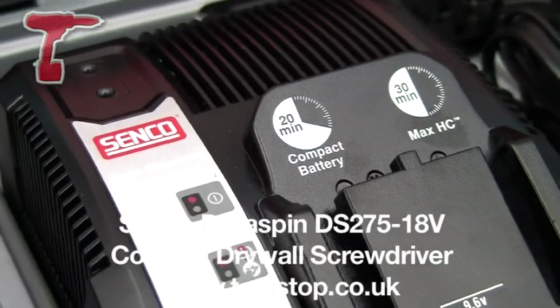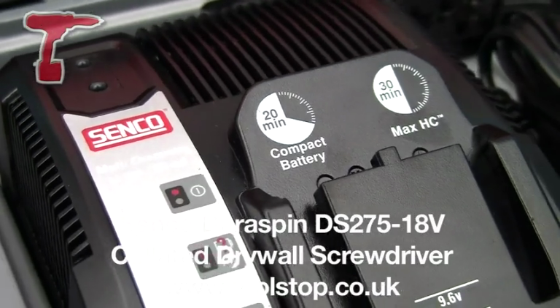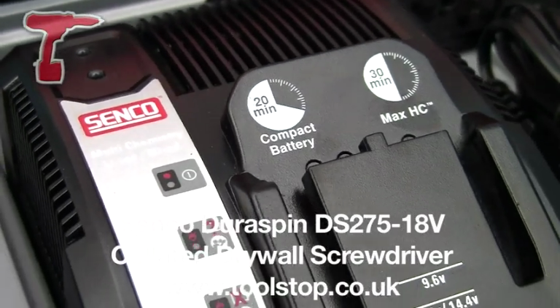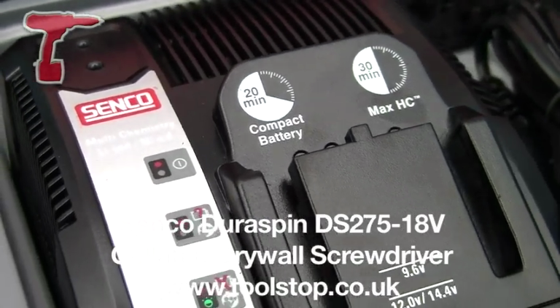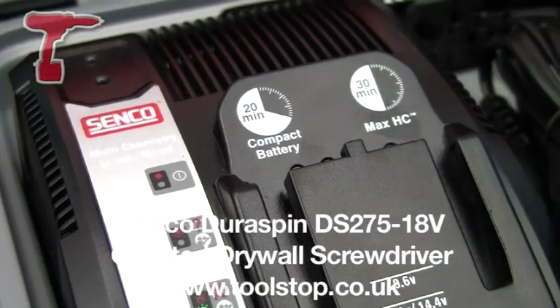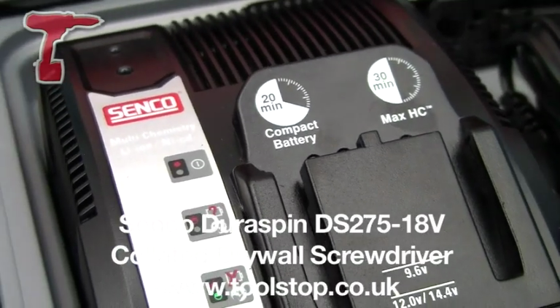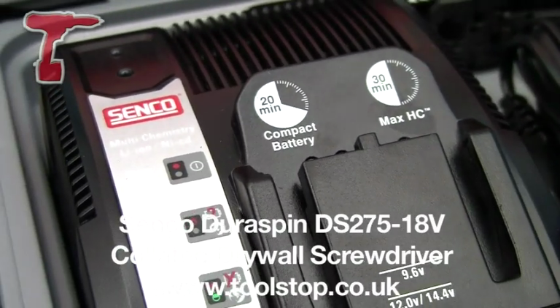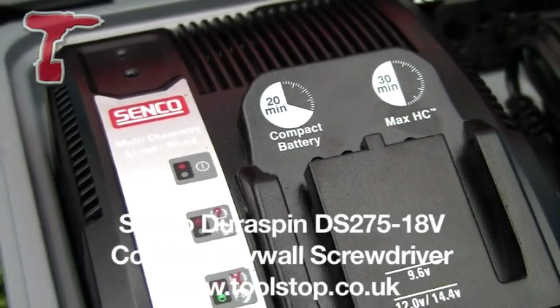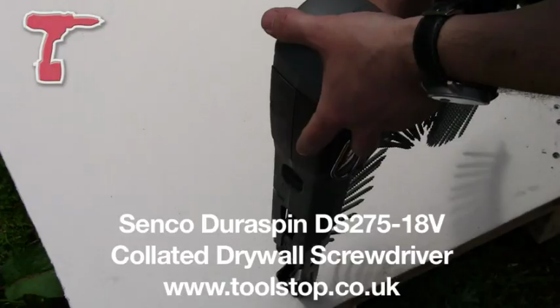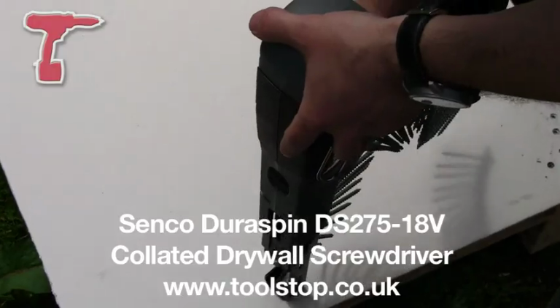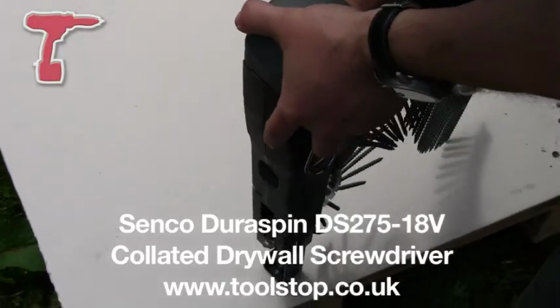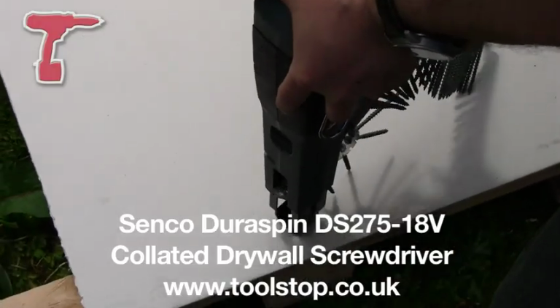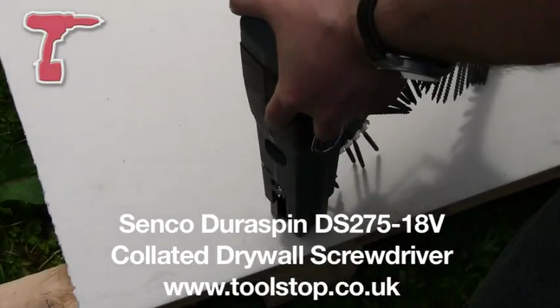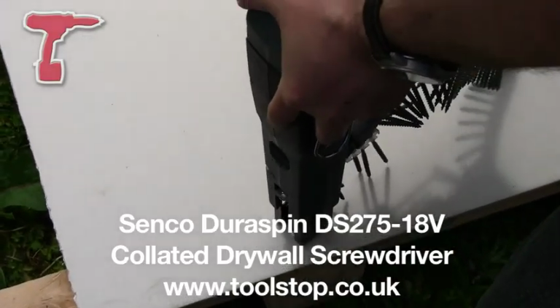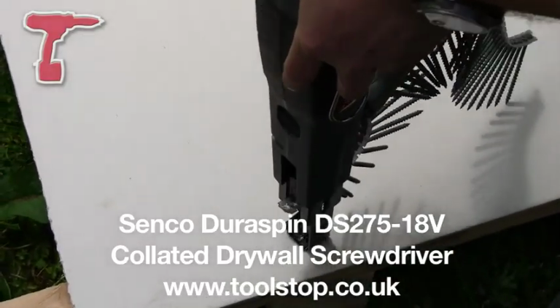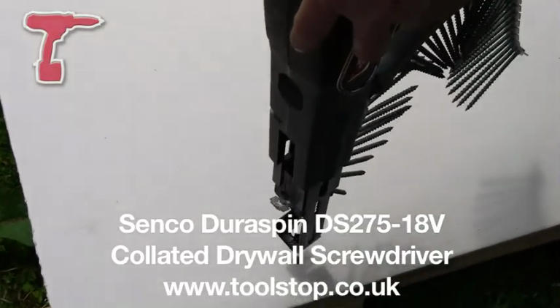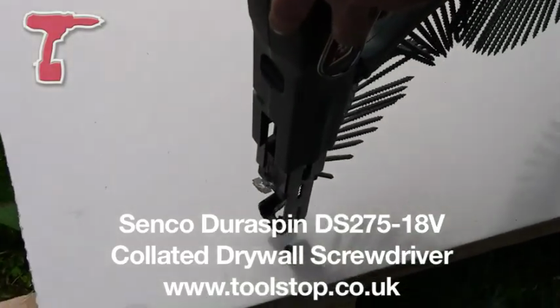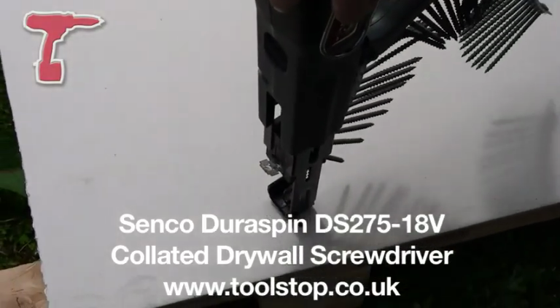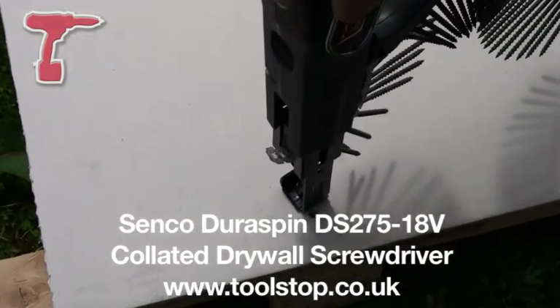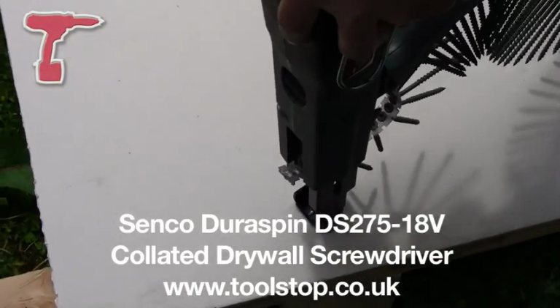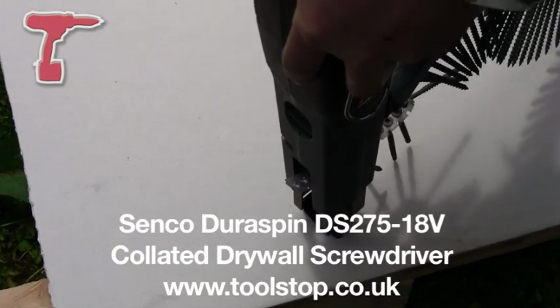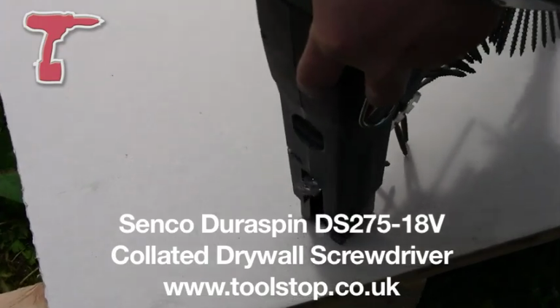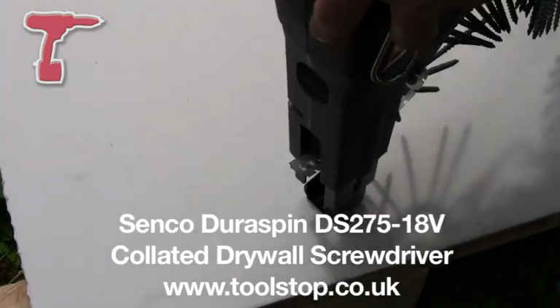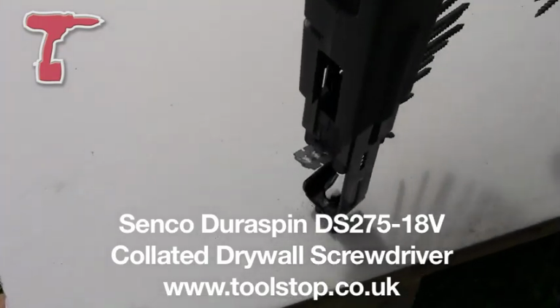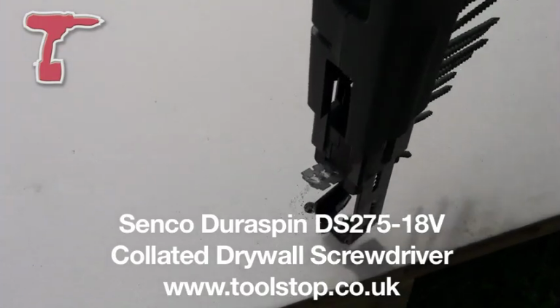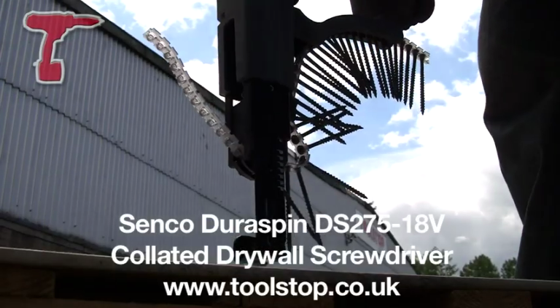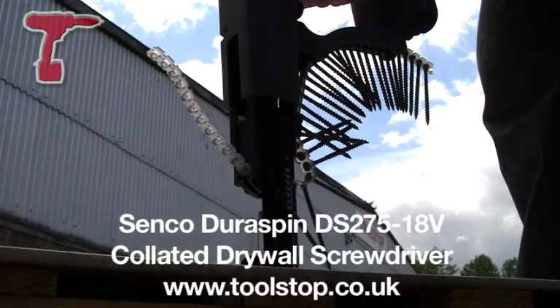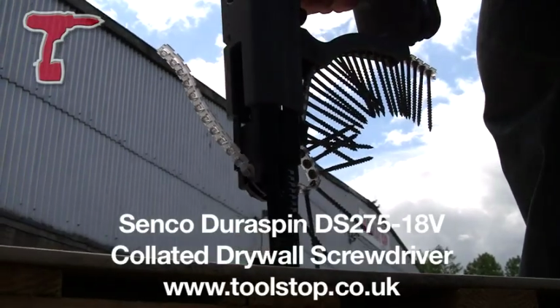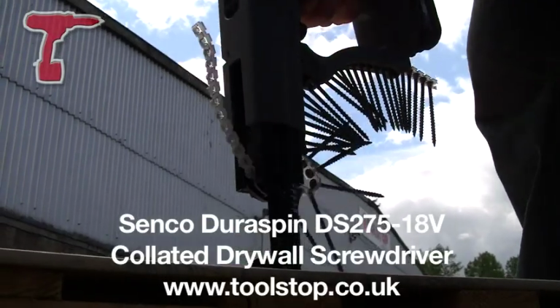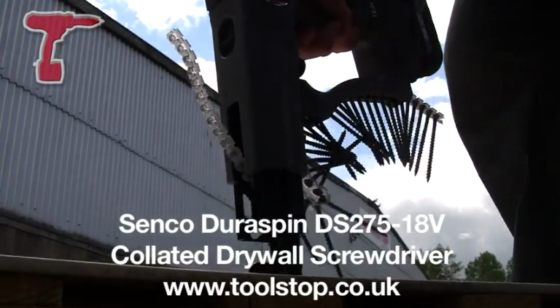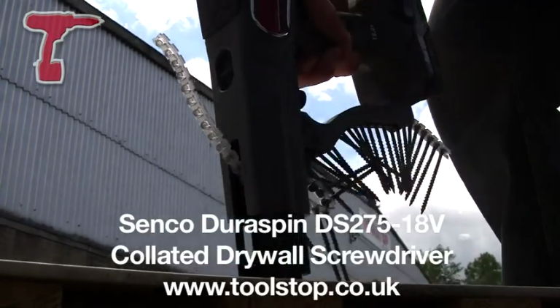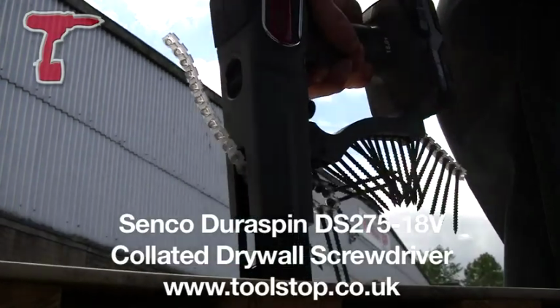So that's the DS275 Lithium-Ion from the Senco DuraSpin range, and it's available from toolstop.co.uk.